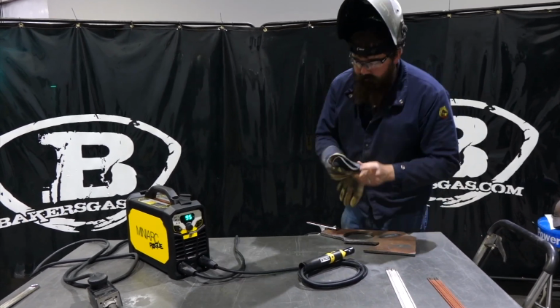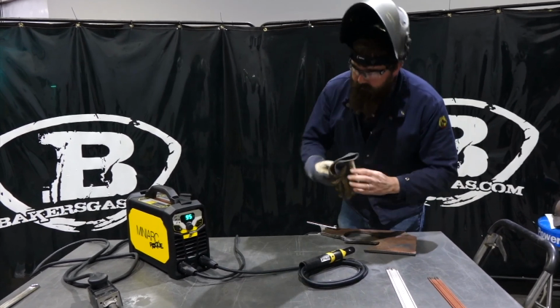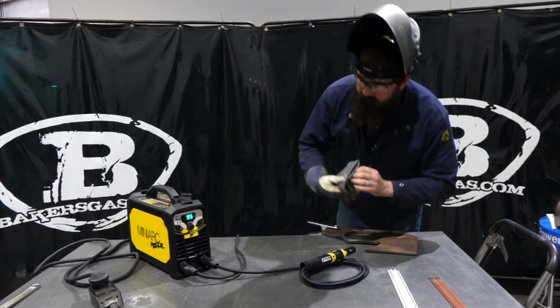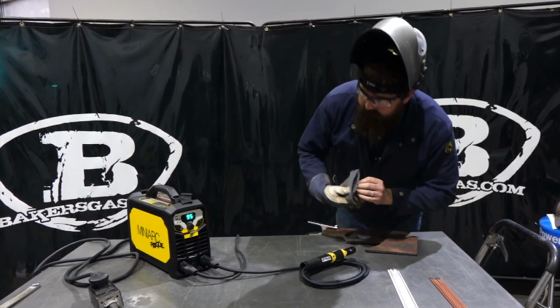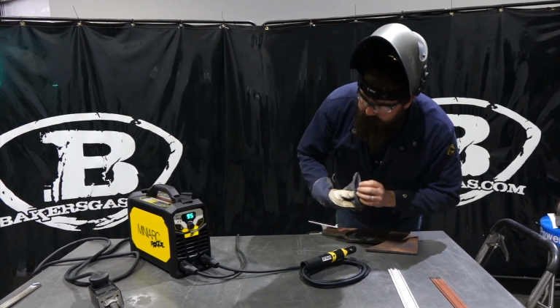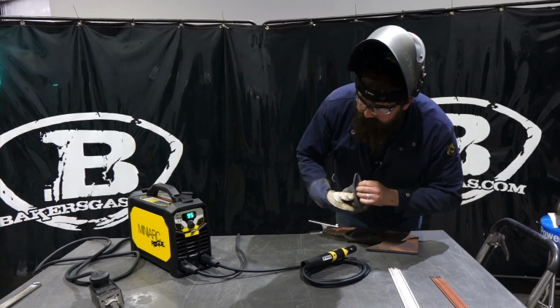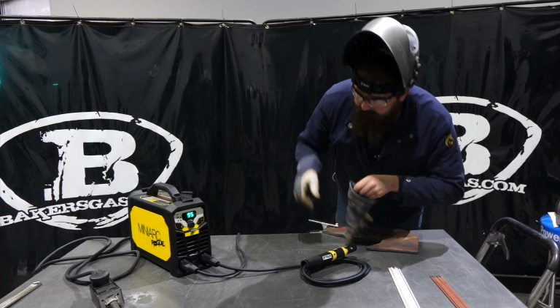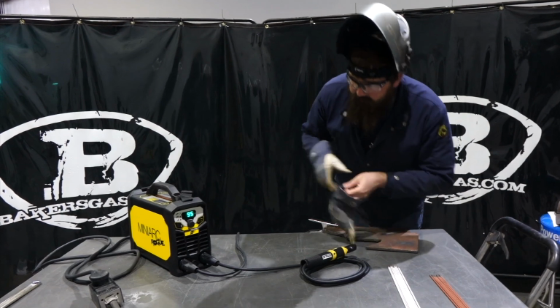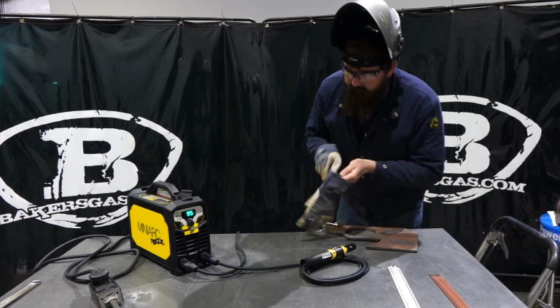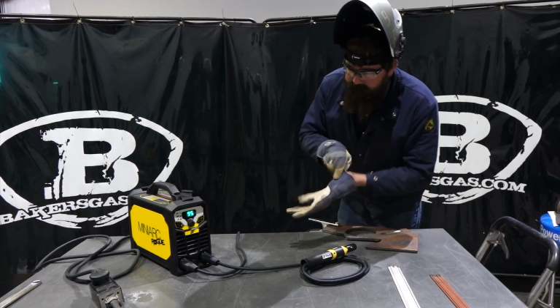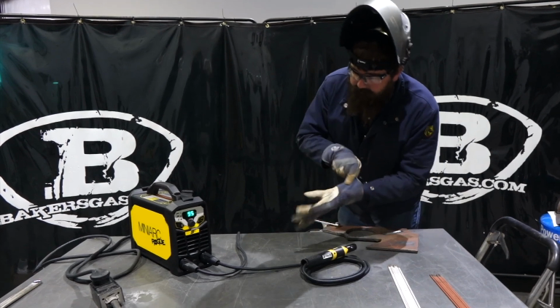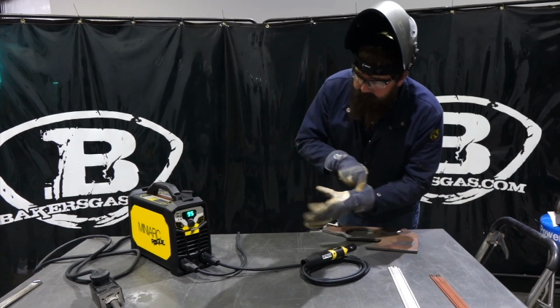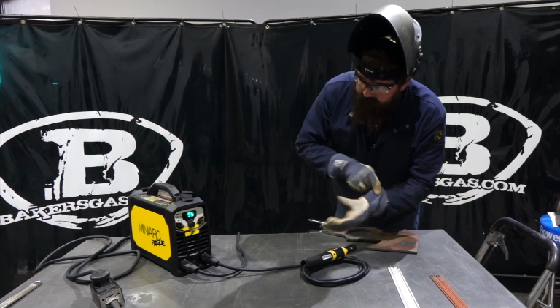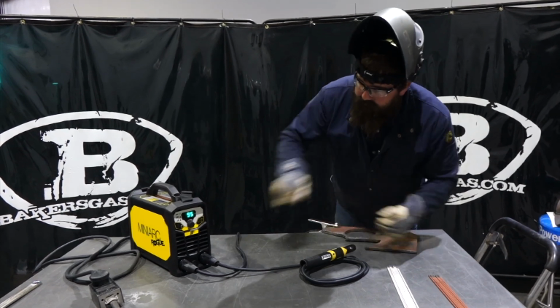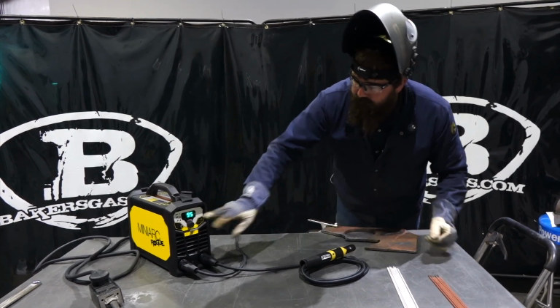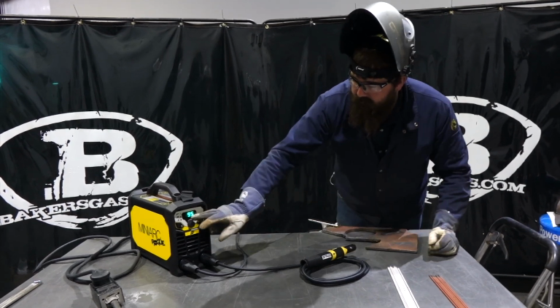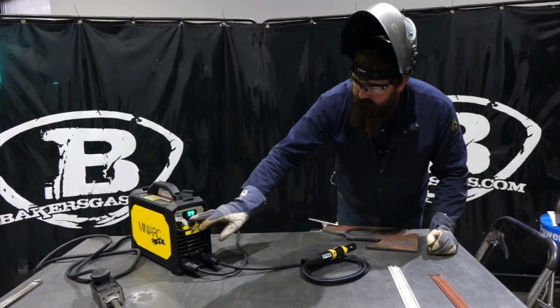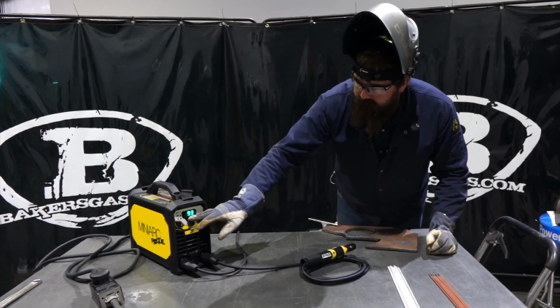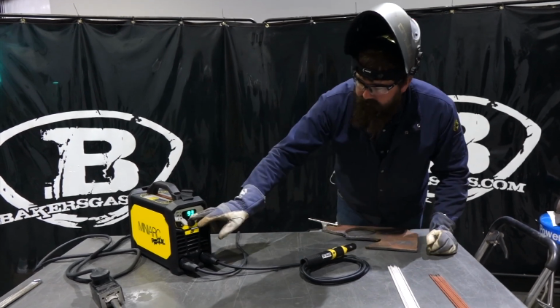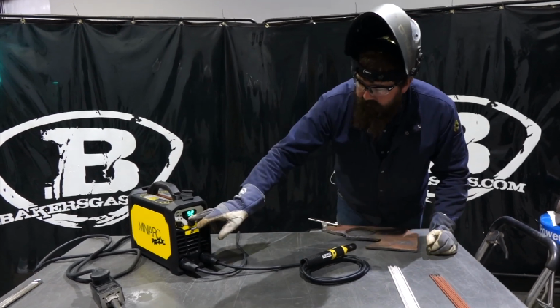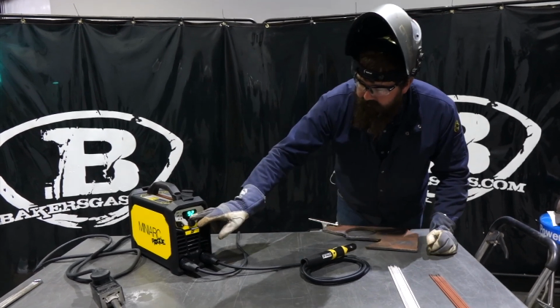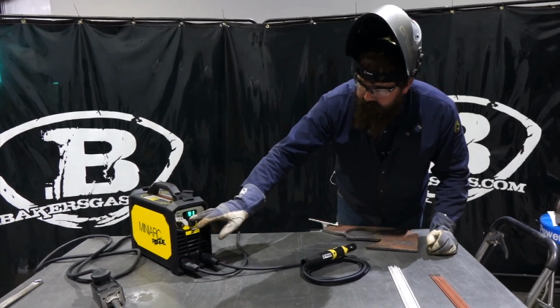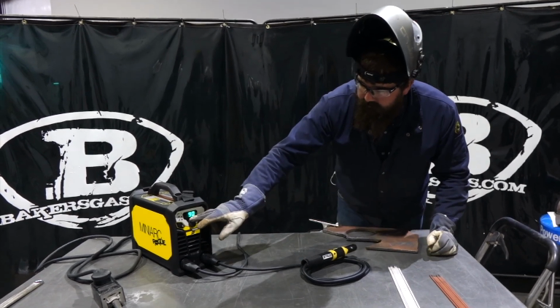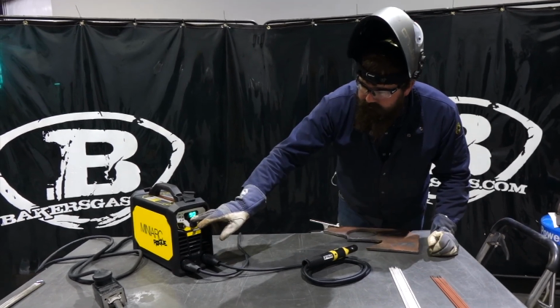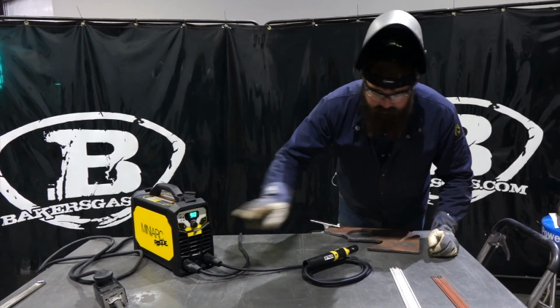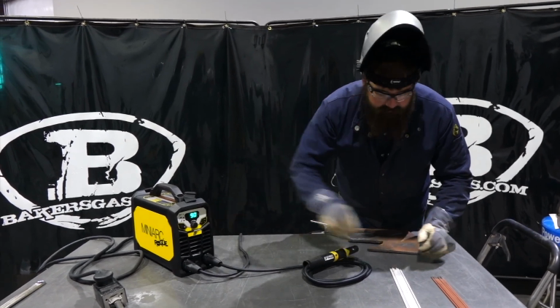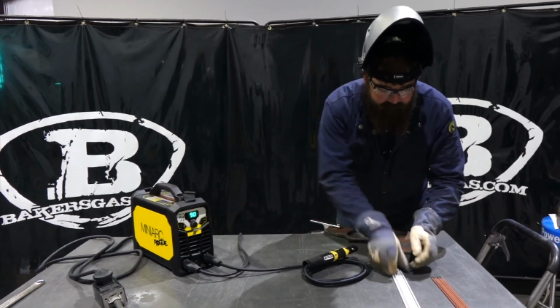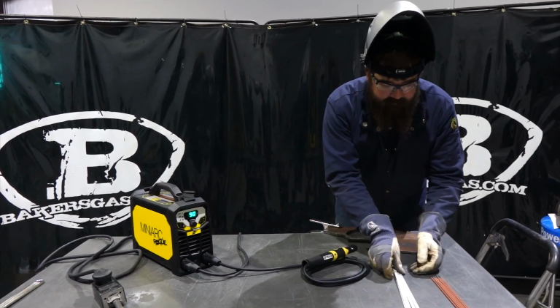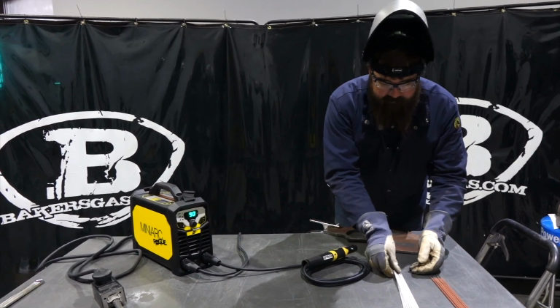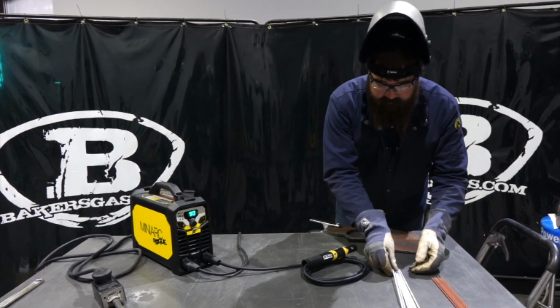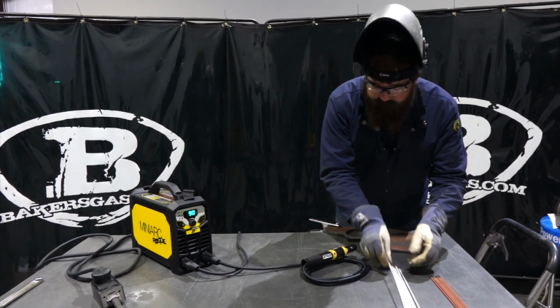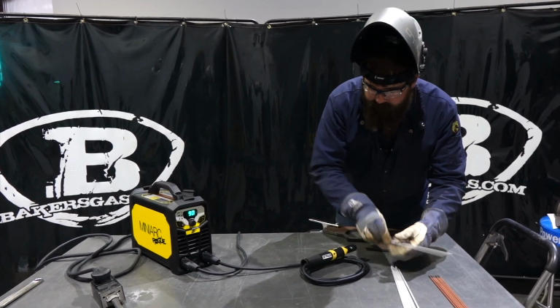Alright, so I ran it at 95 amps. We'll come down to 90 on that 3/32nd electrode.